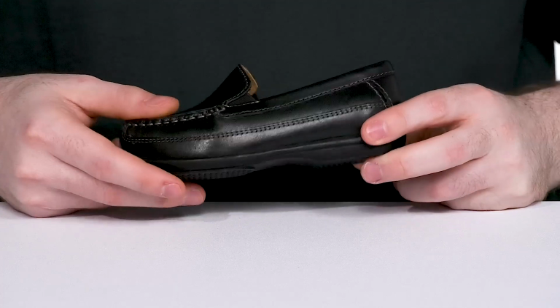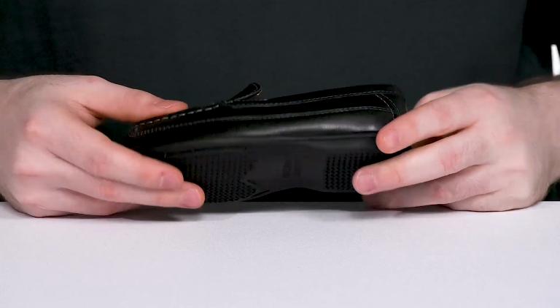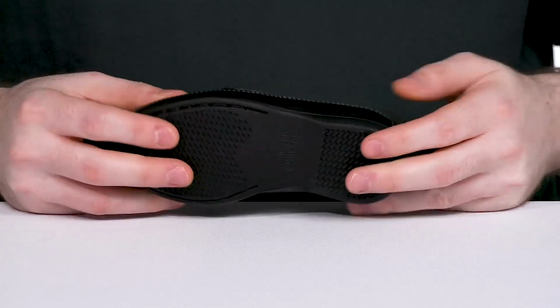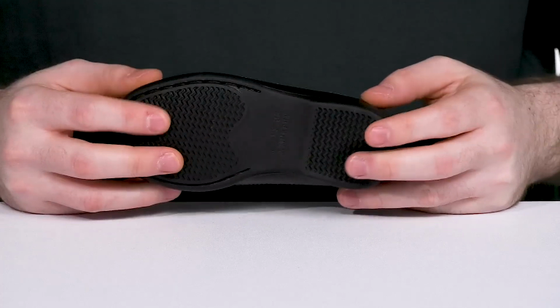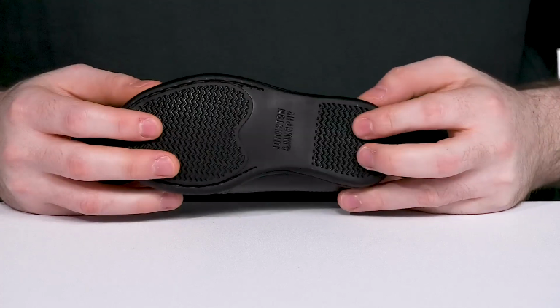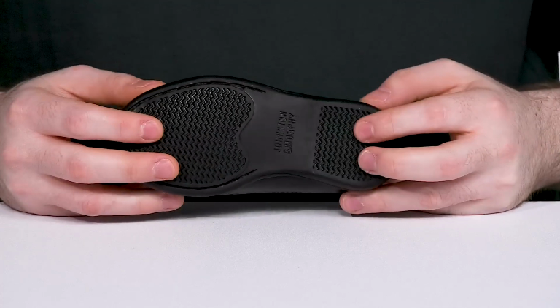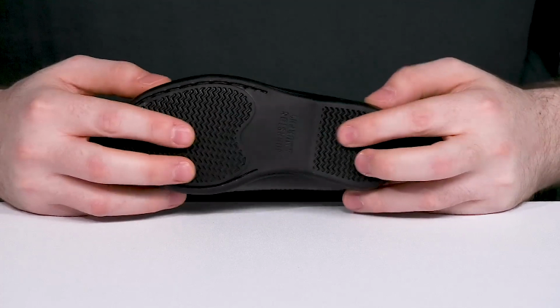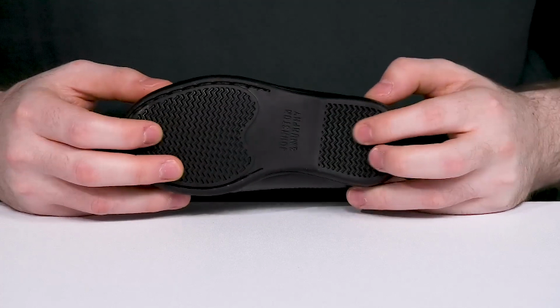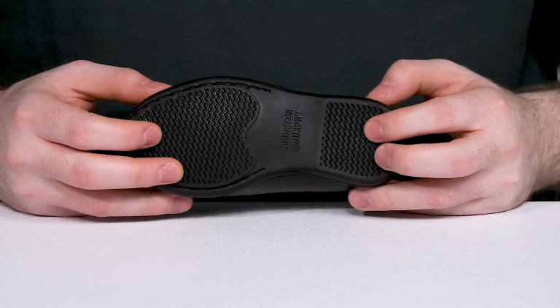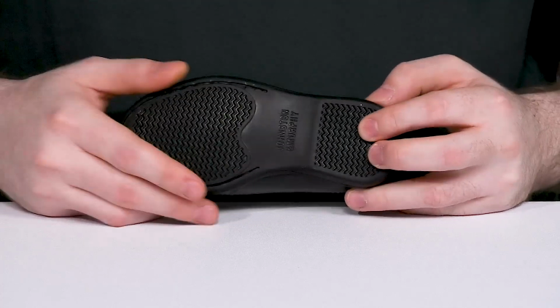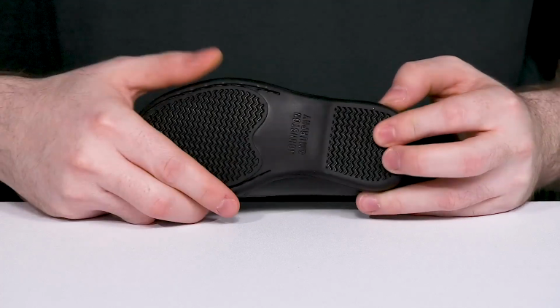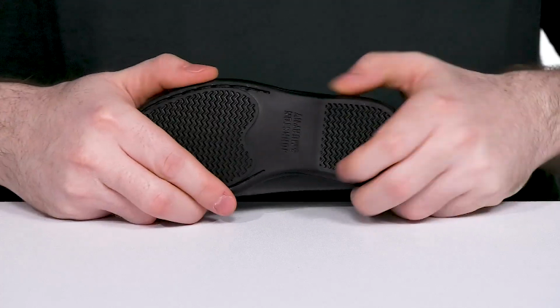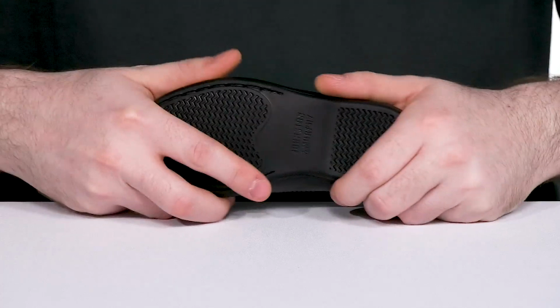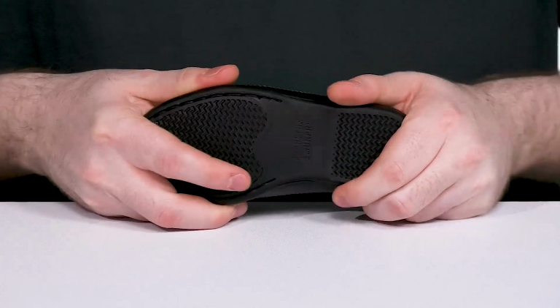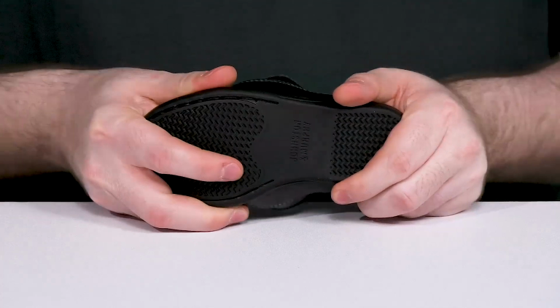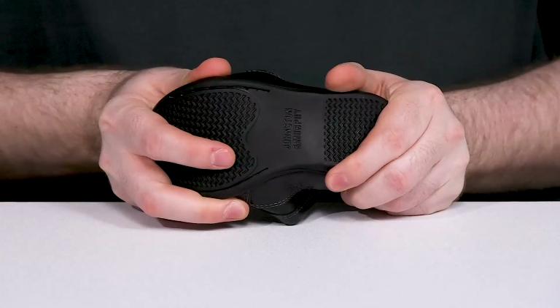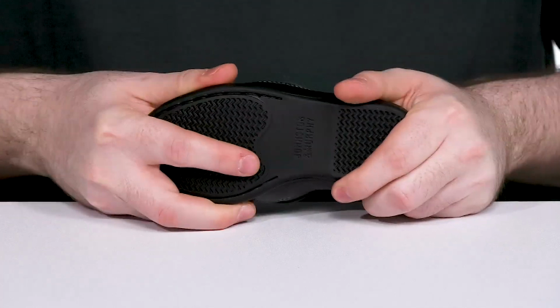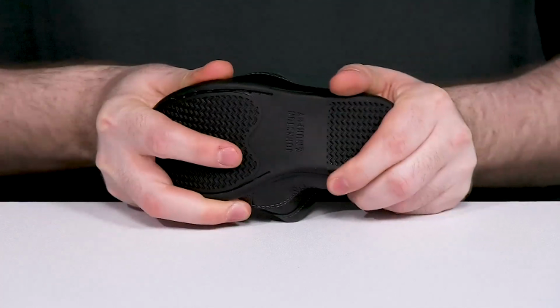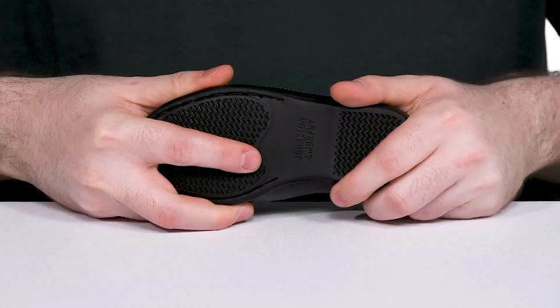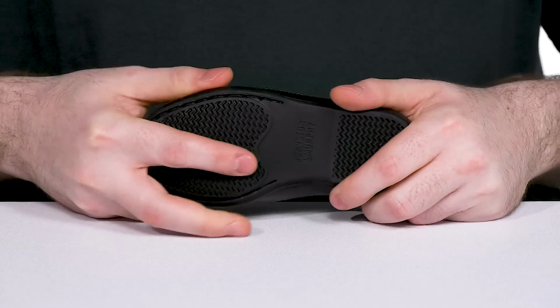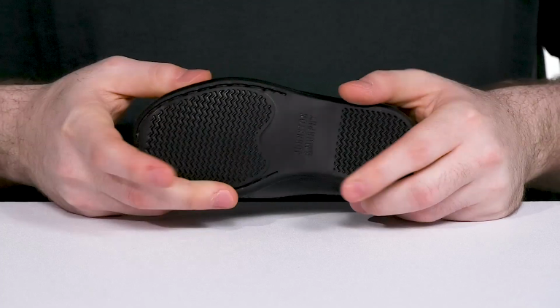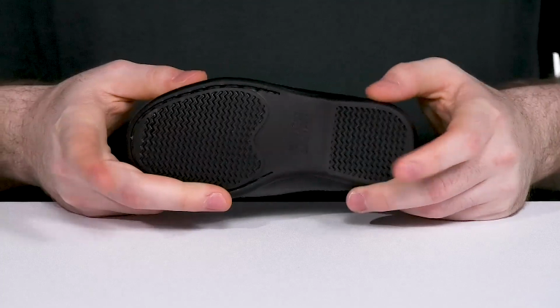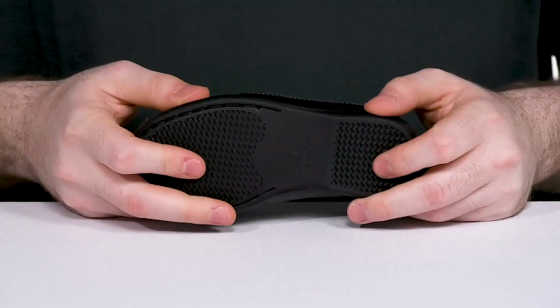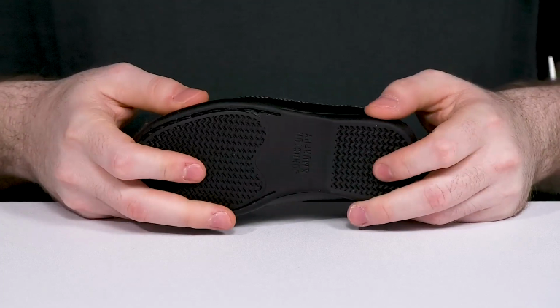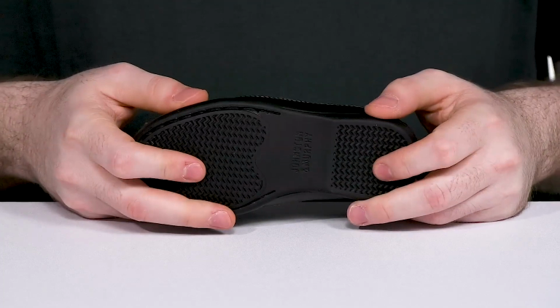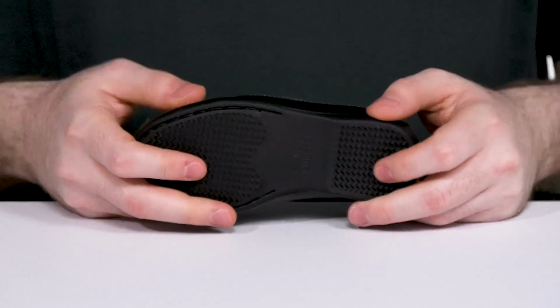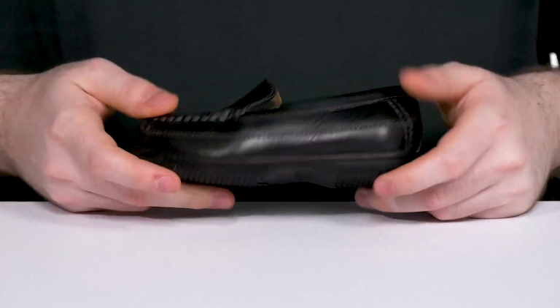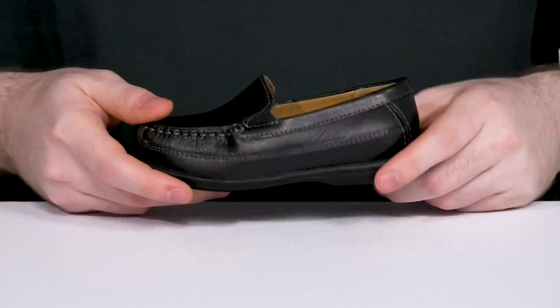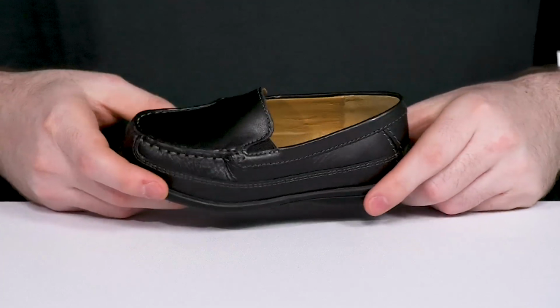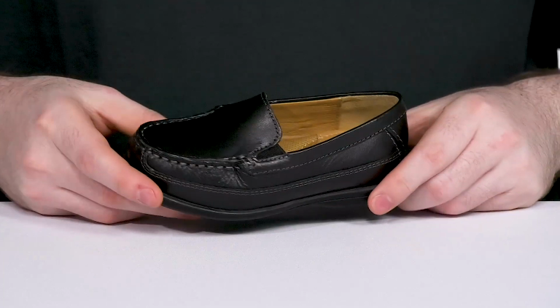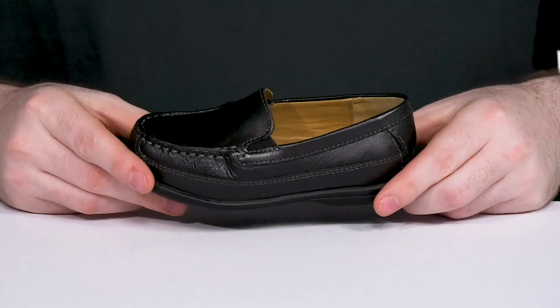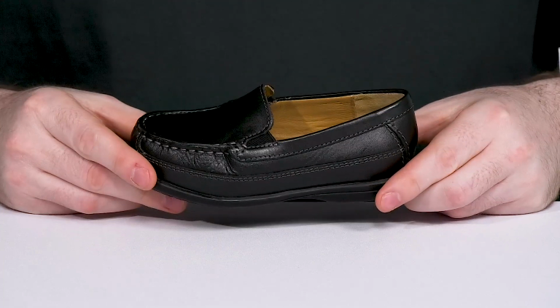Underneath is a rubber outsole that has excellent grip and also stays a bit flexible, so they can enjoy their day while they're looking professional.